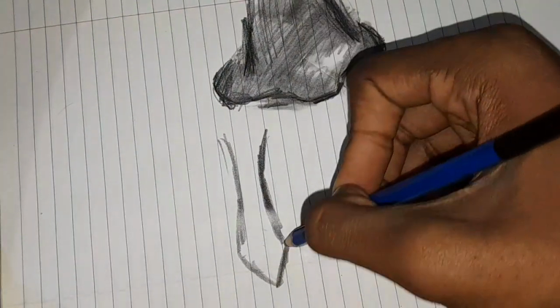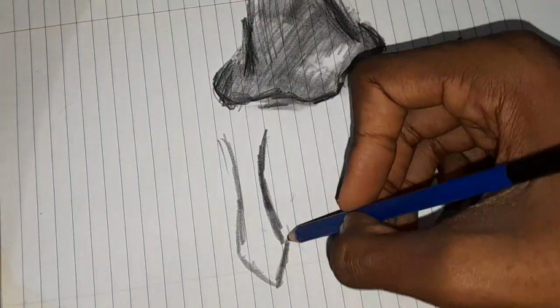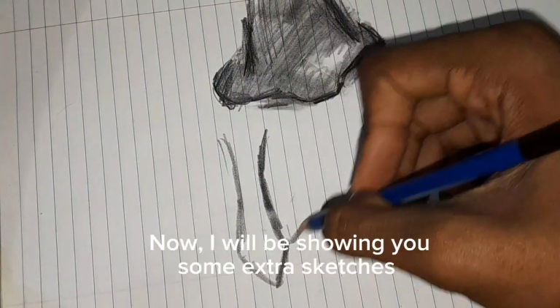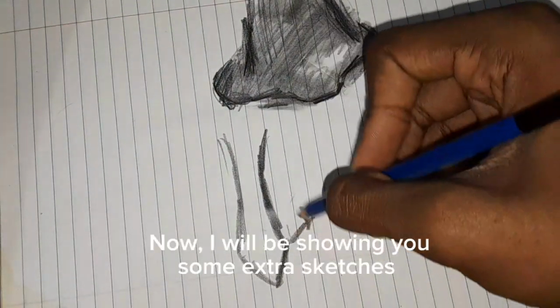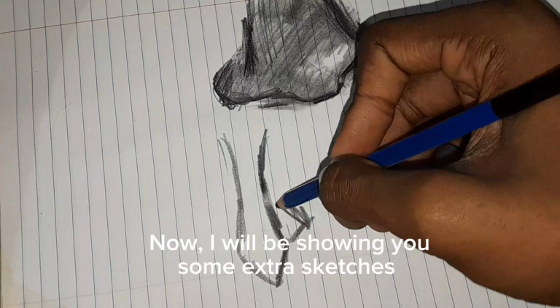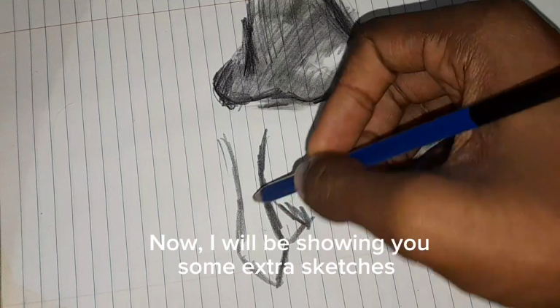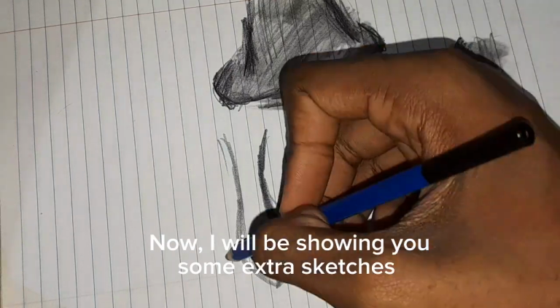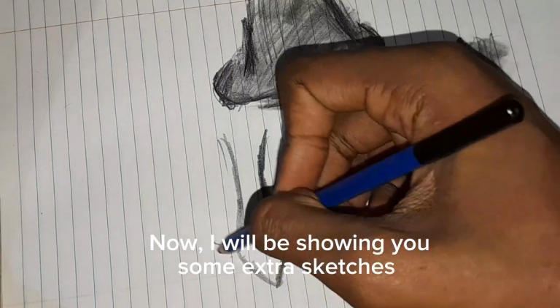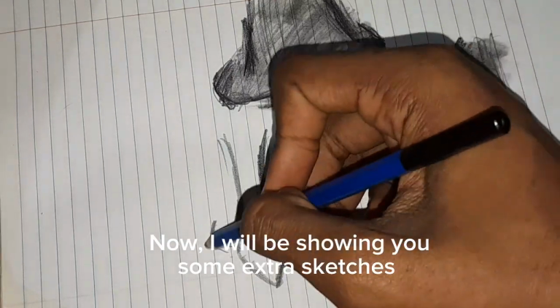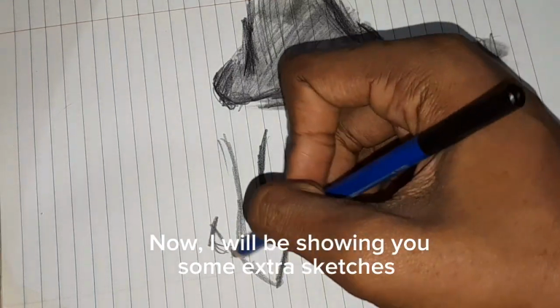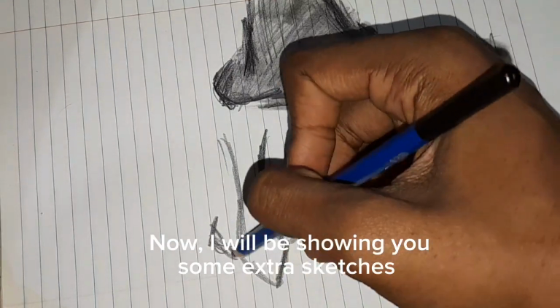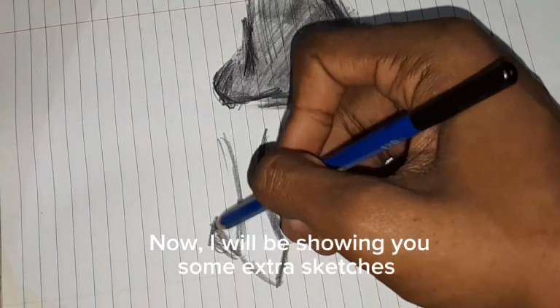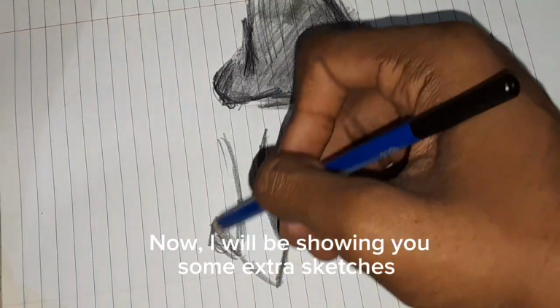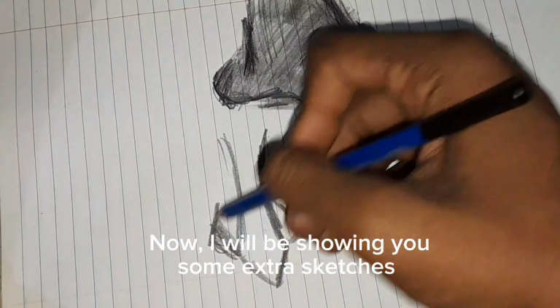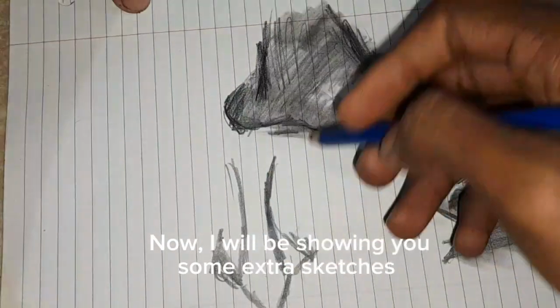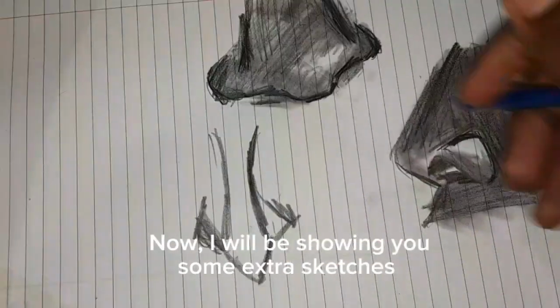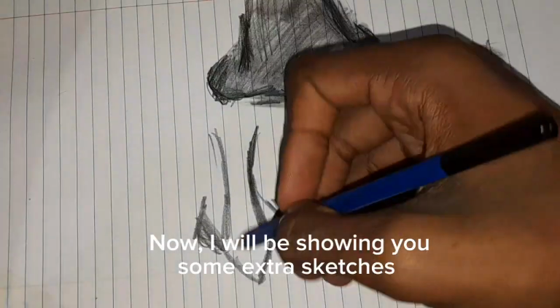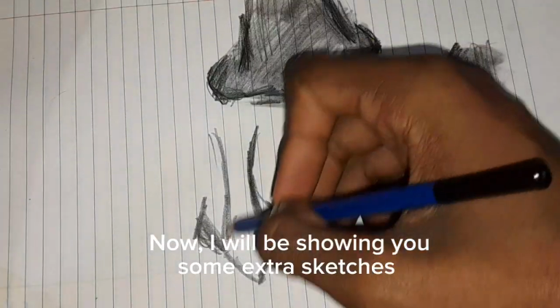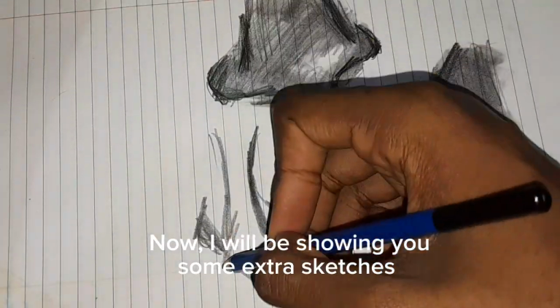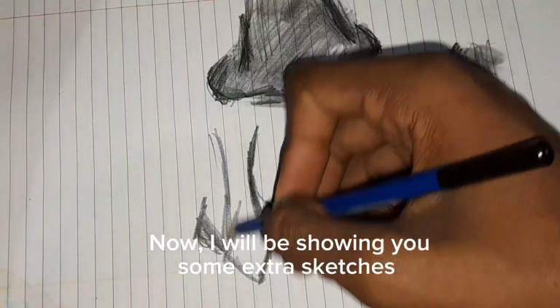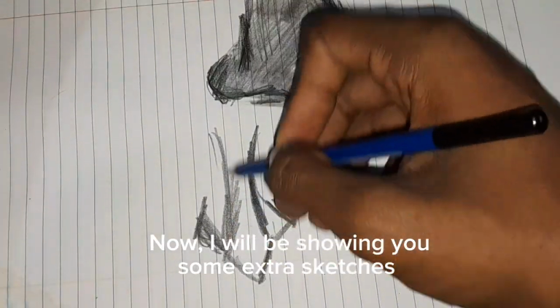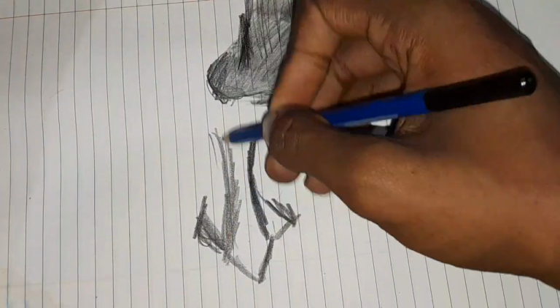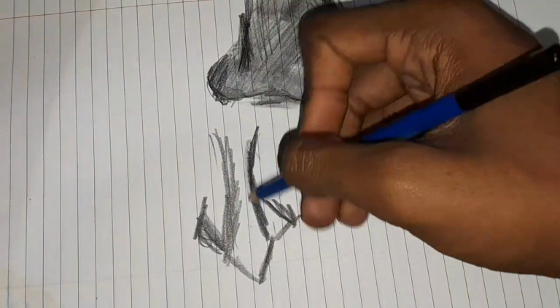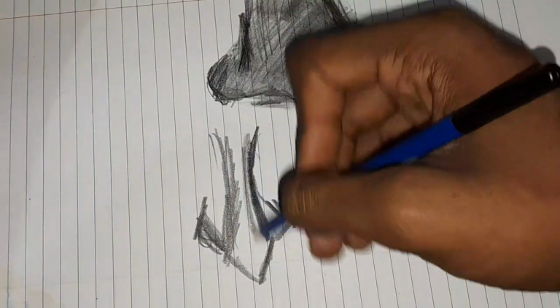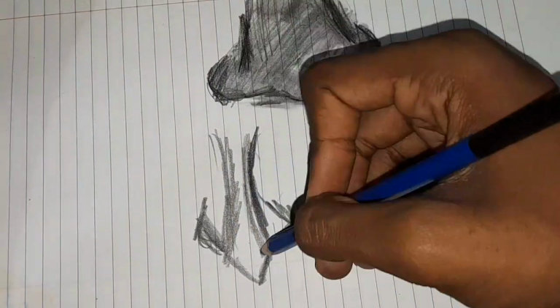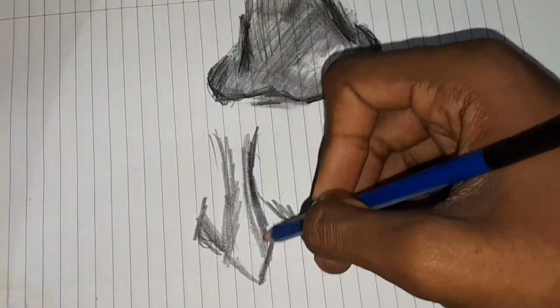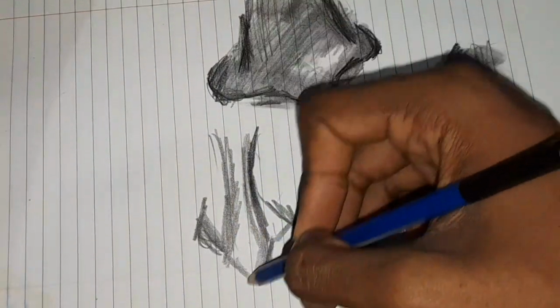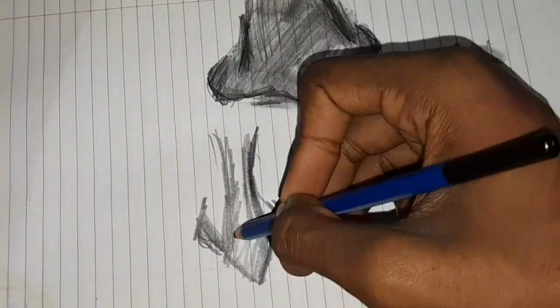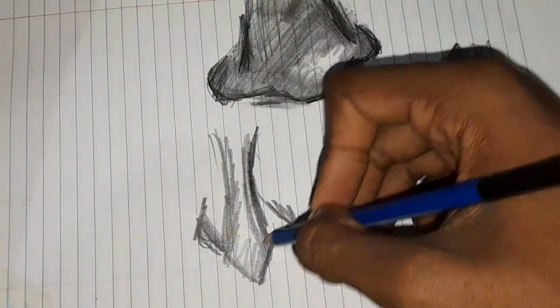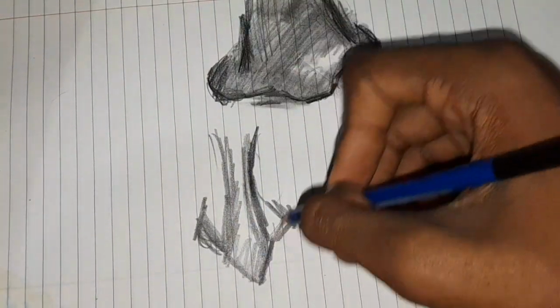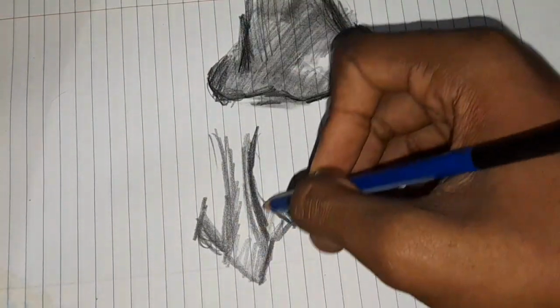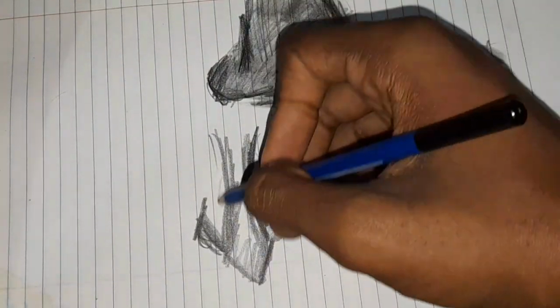Now, I will be showing you some extra sketches.